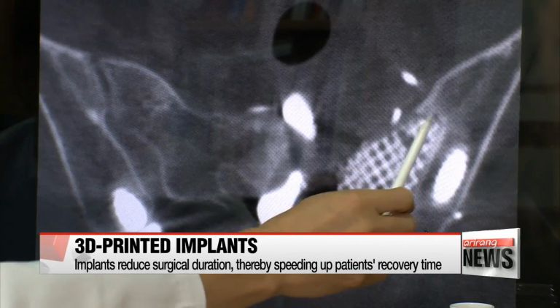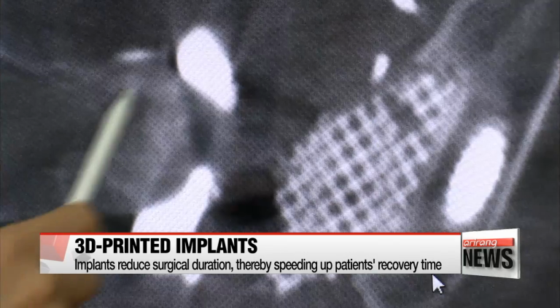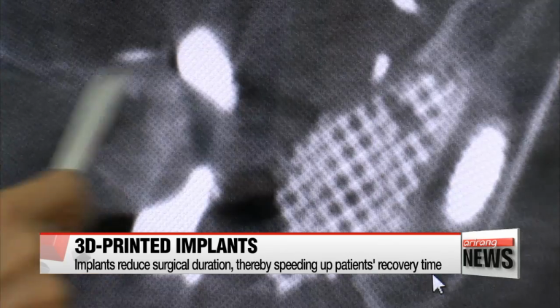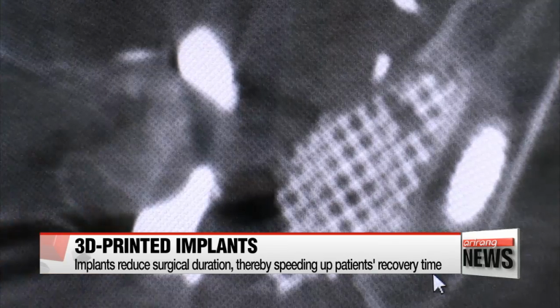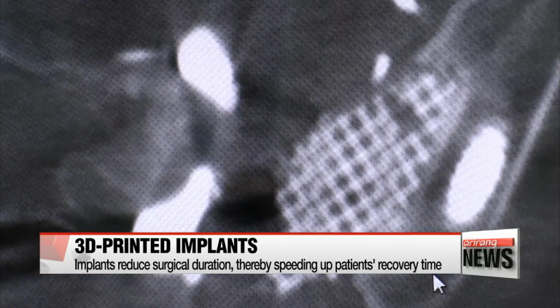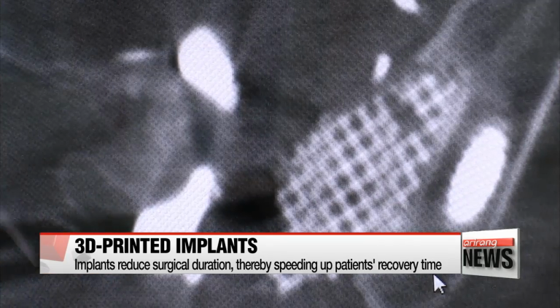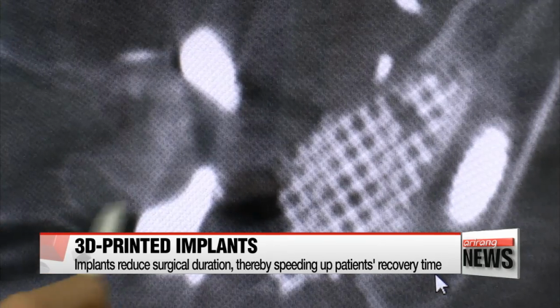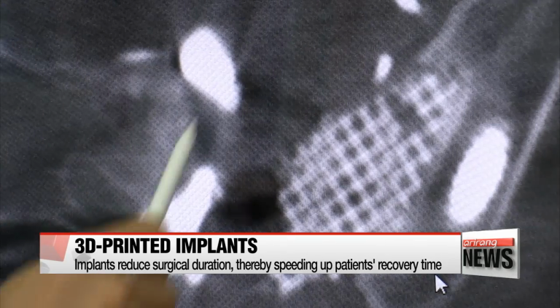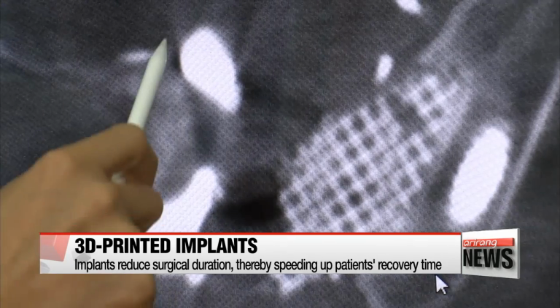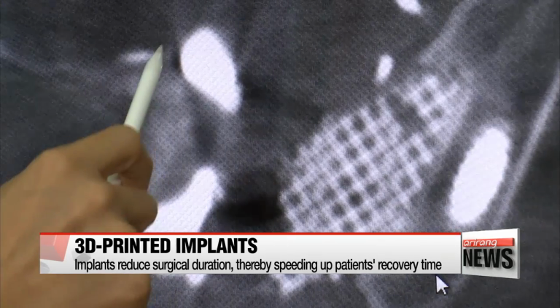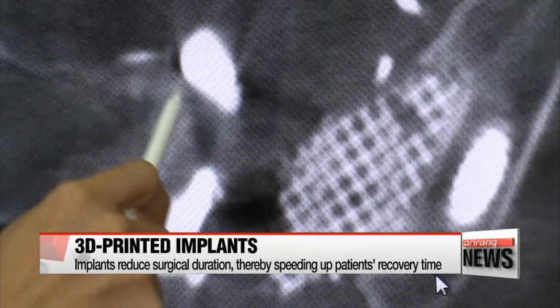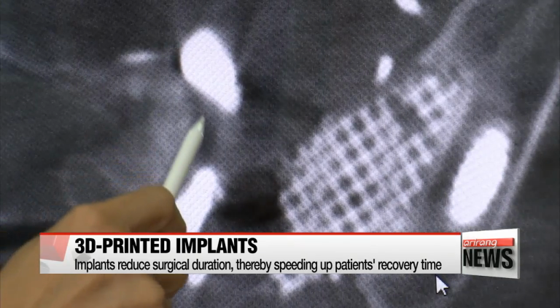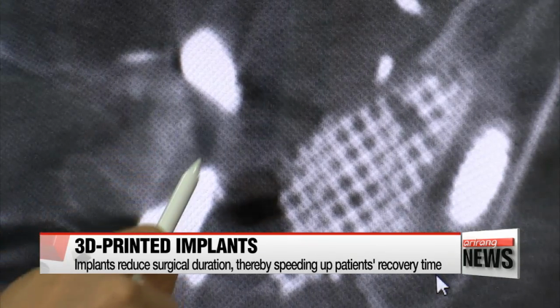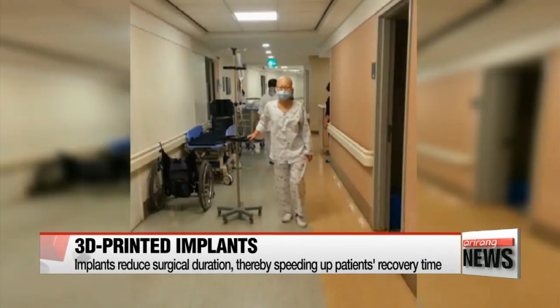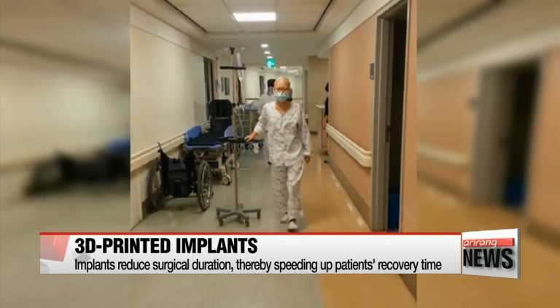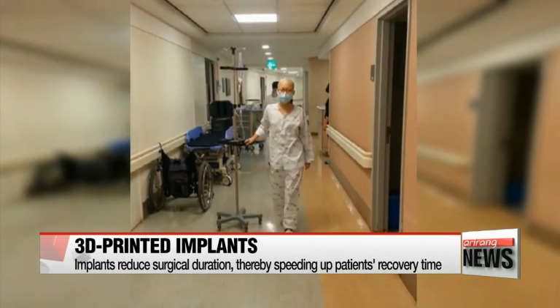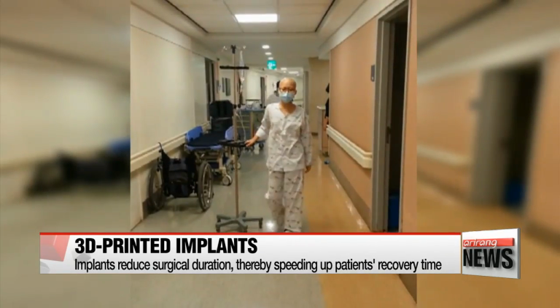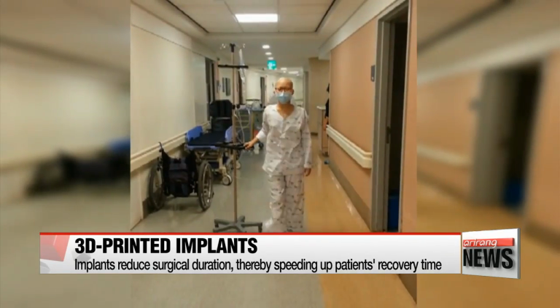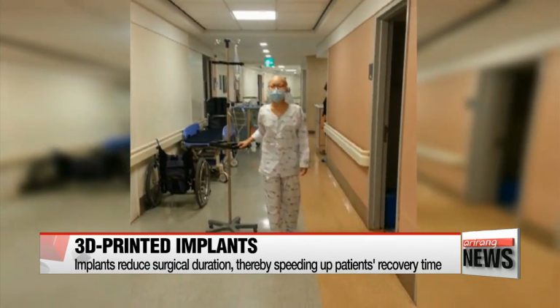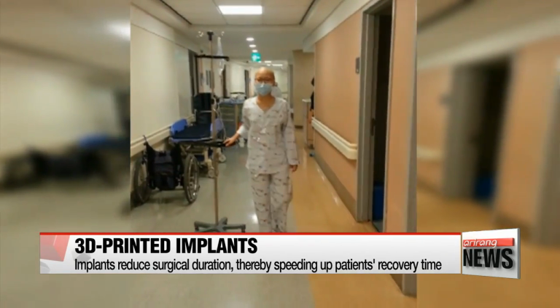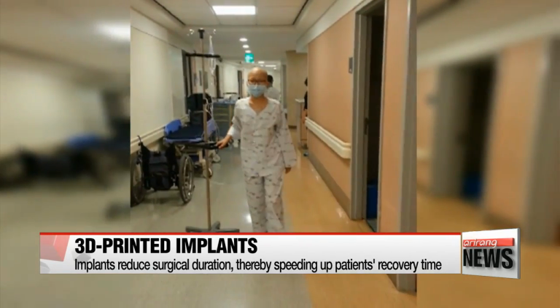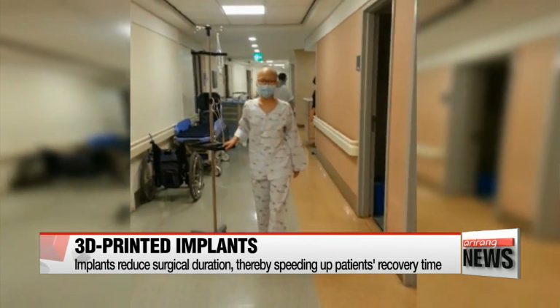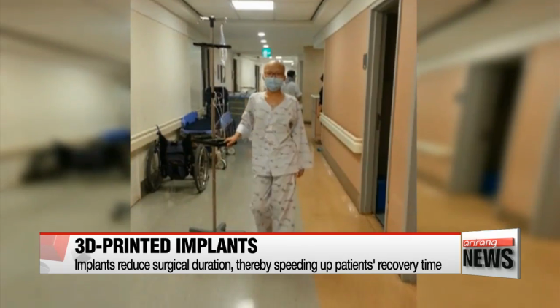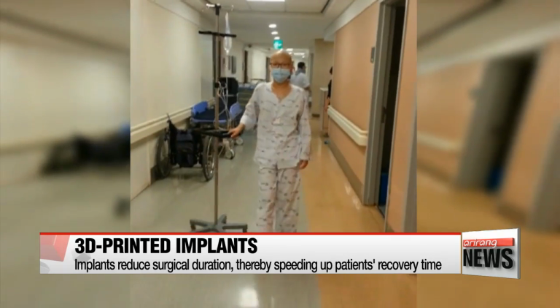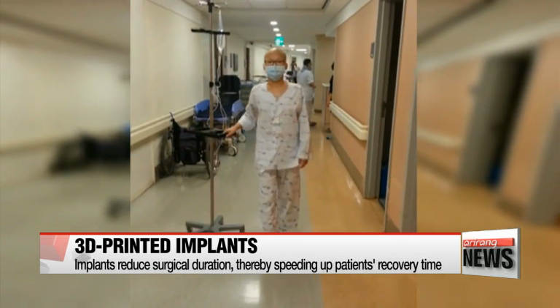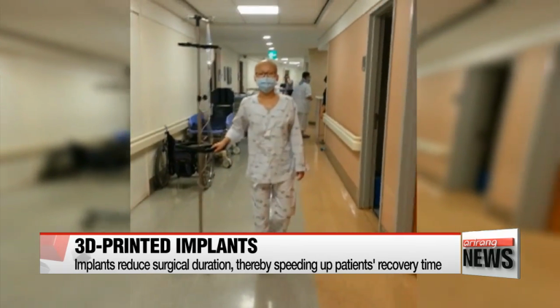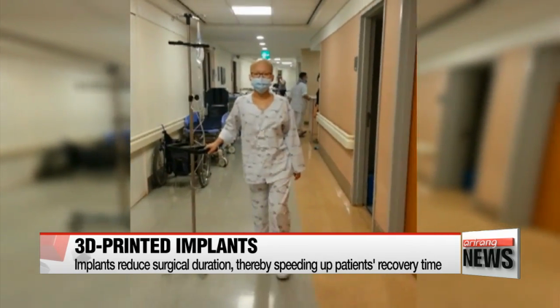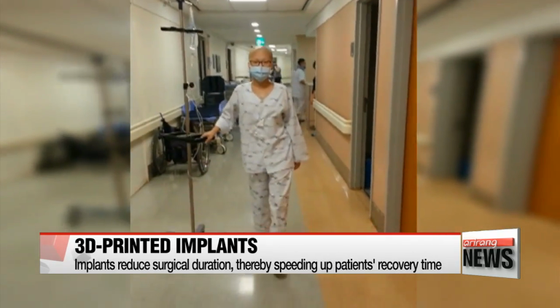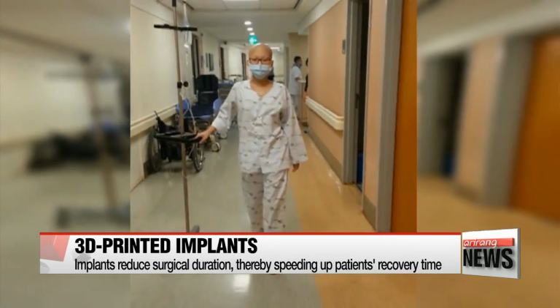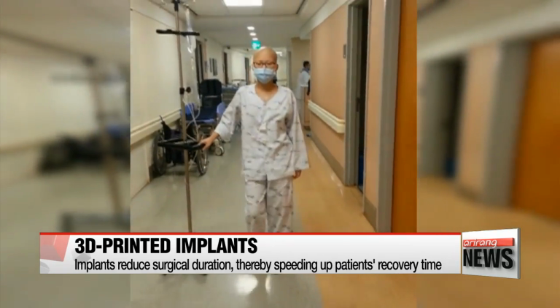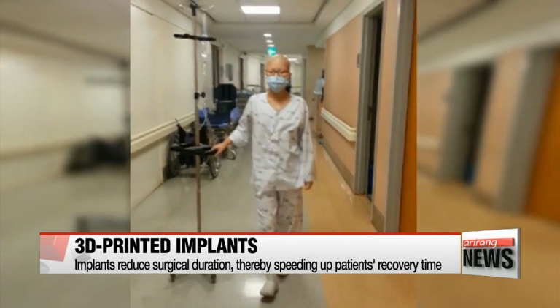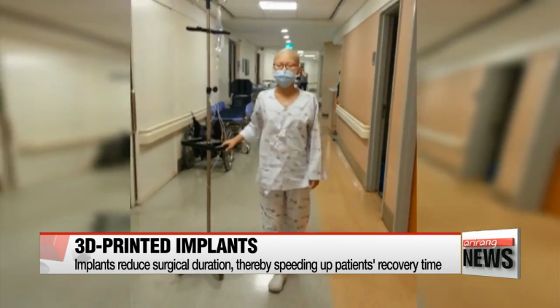"speeding up the patient's recovery time and enabling her to walk within a week of the surgery, instead of the usual four-week period."